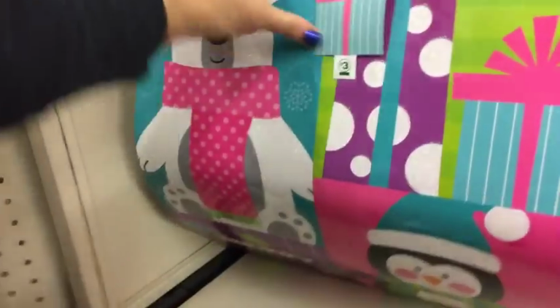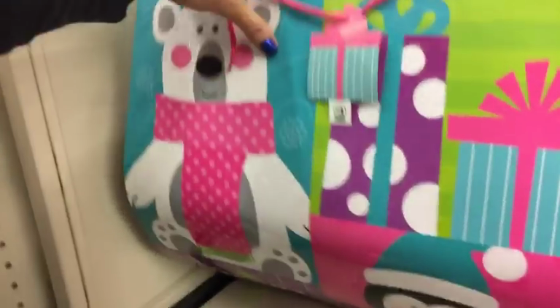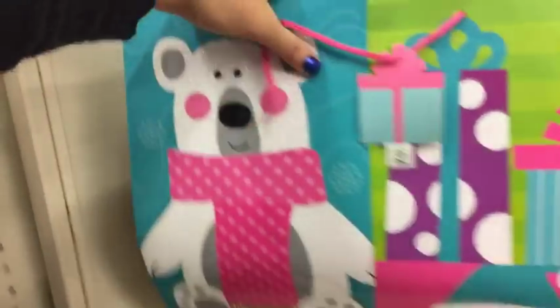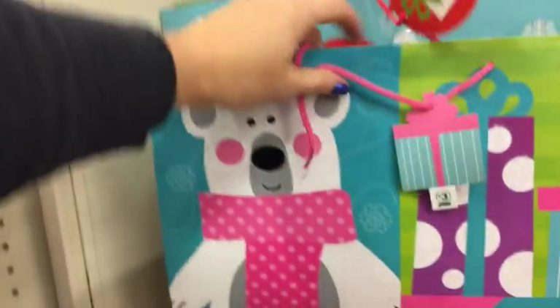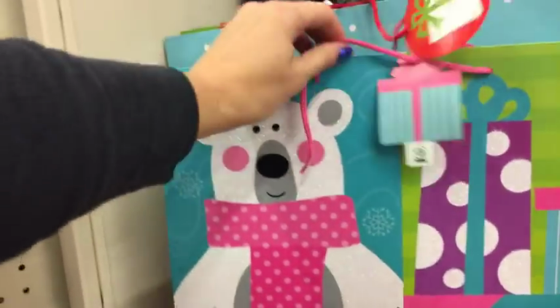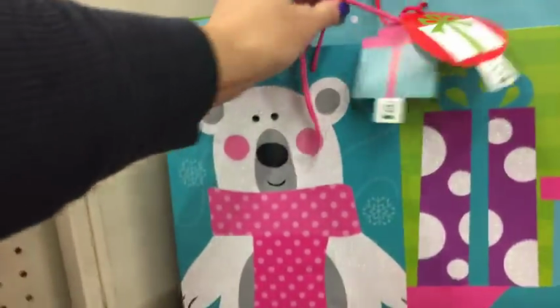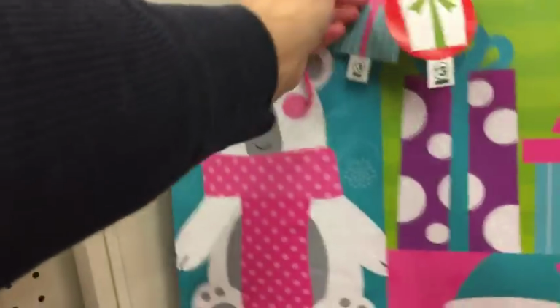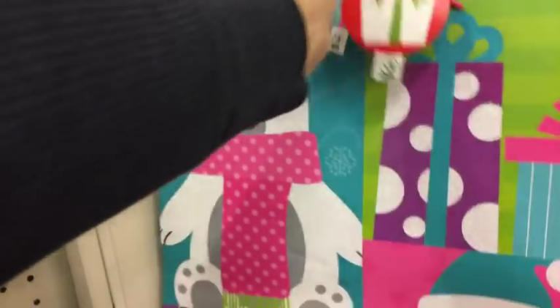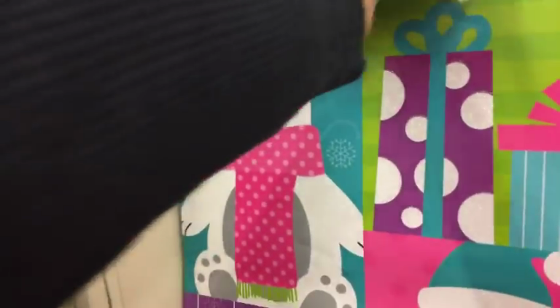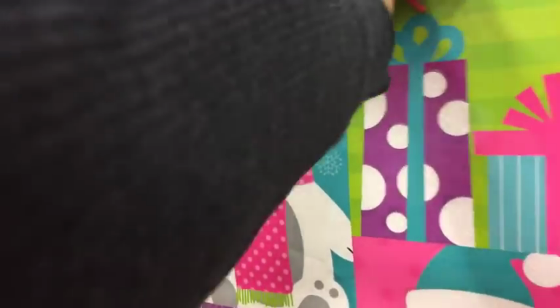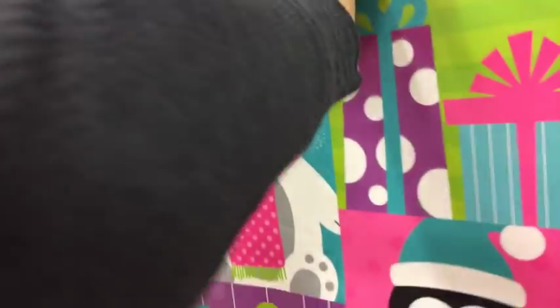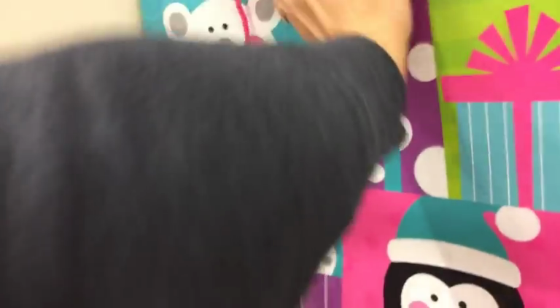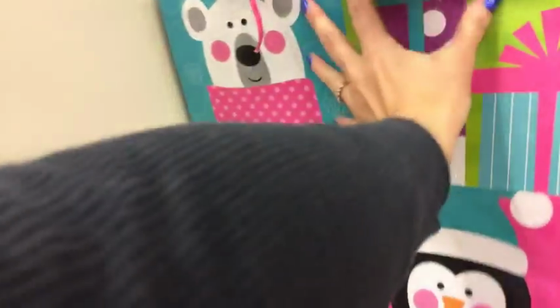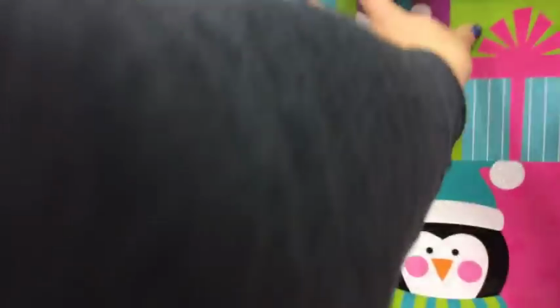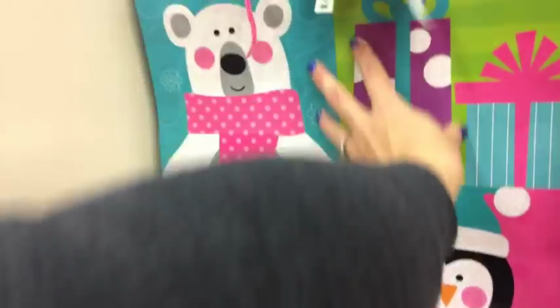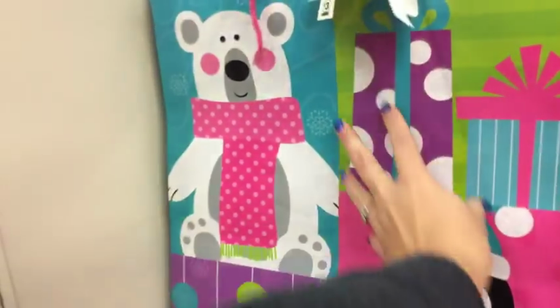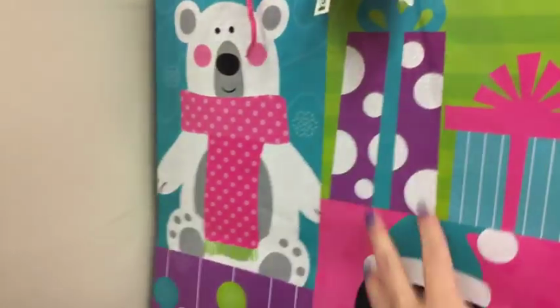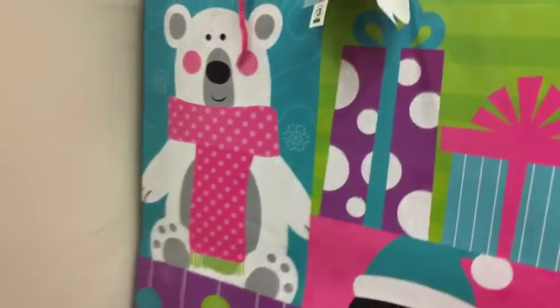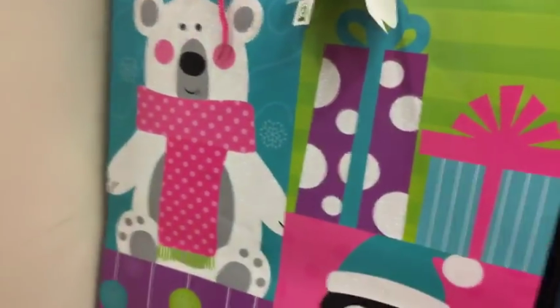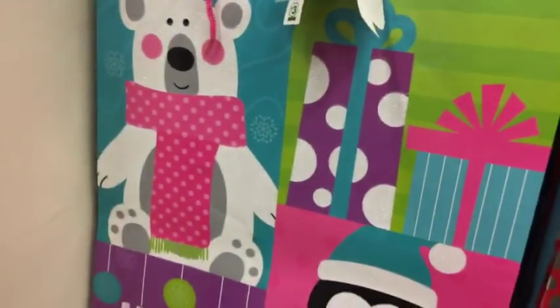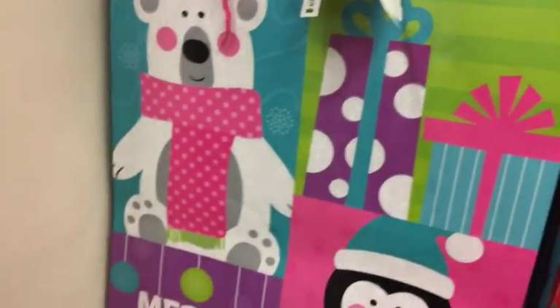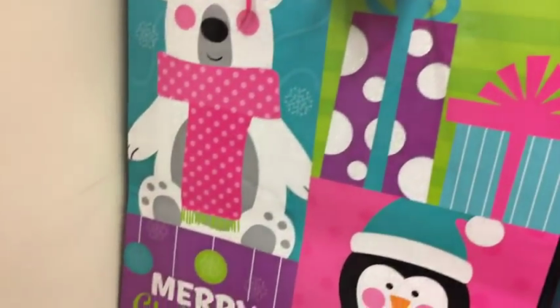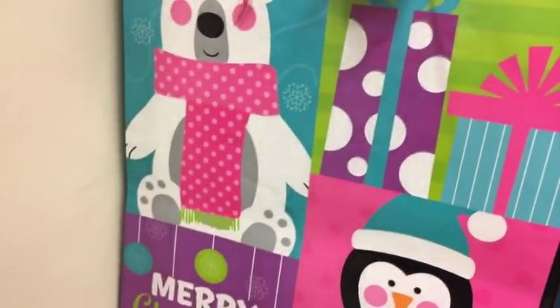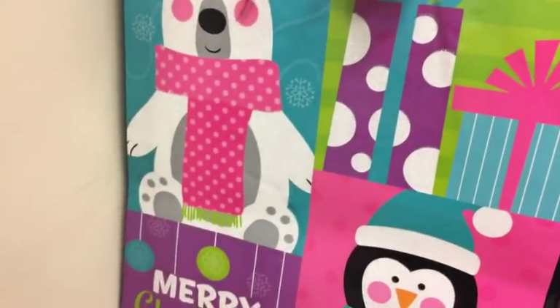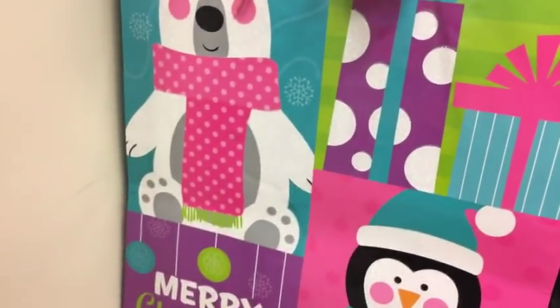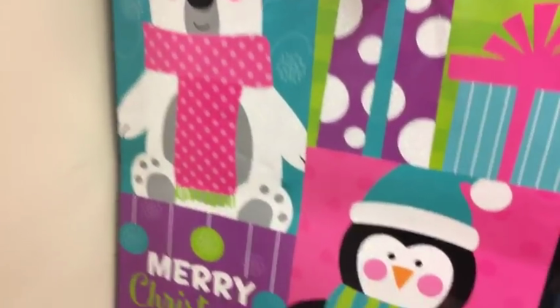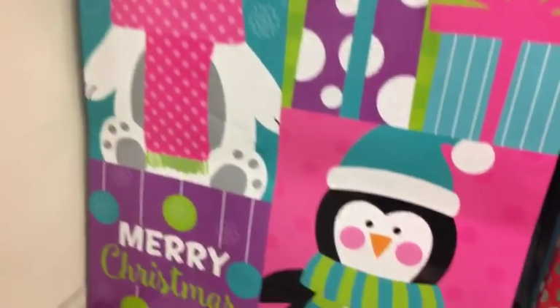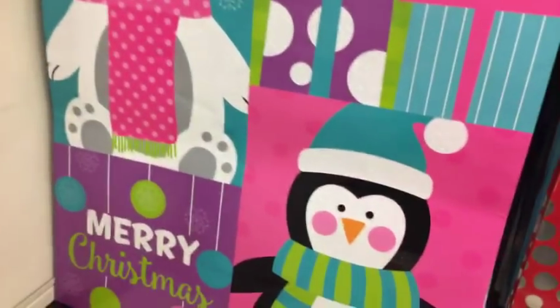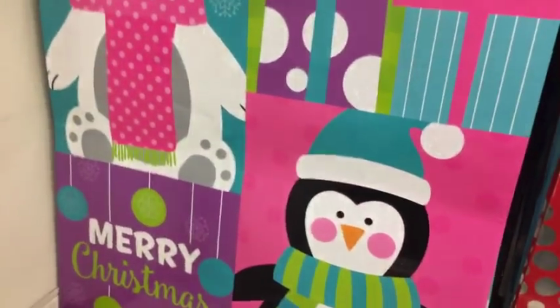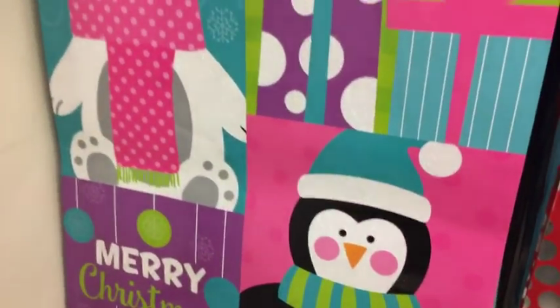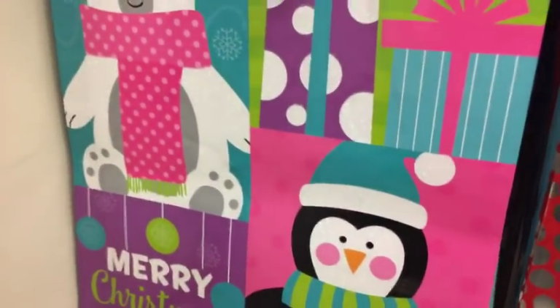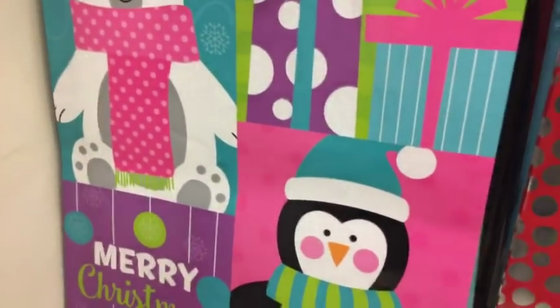And Christmas trees. This one is so pretty - I love the color scheme here.